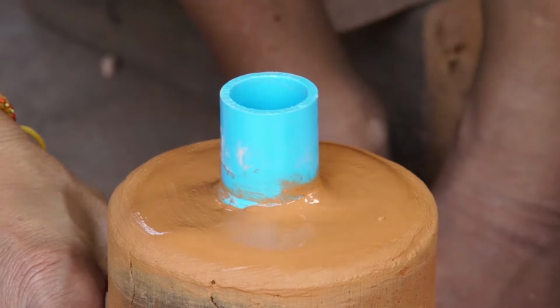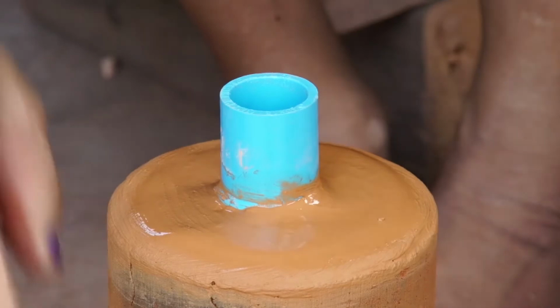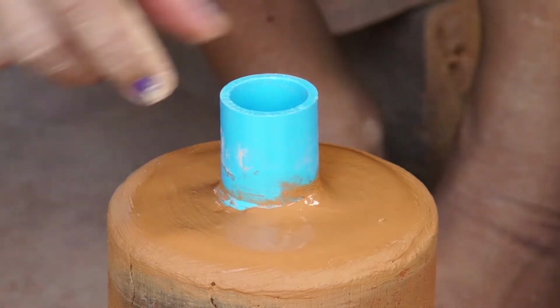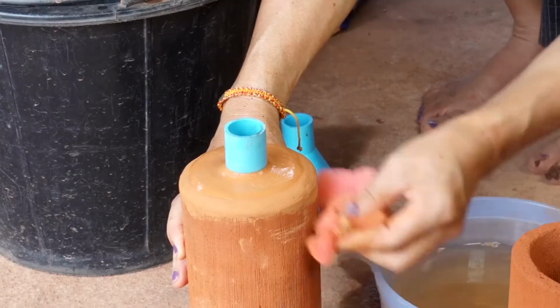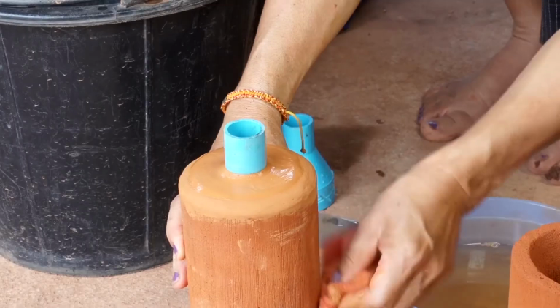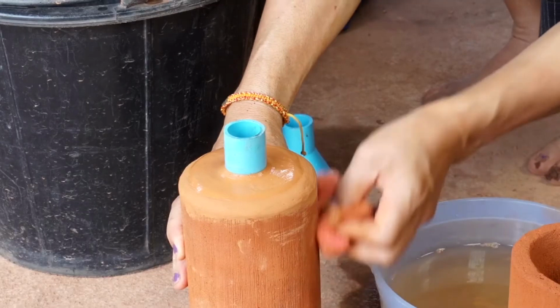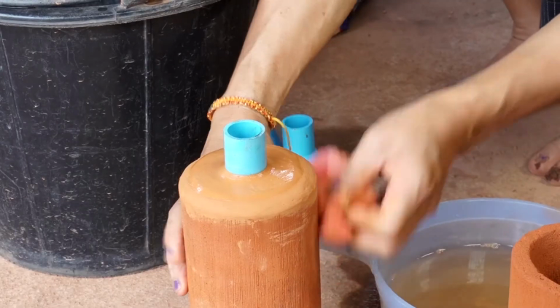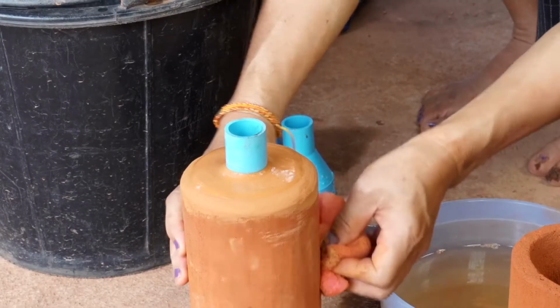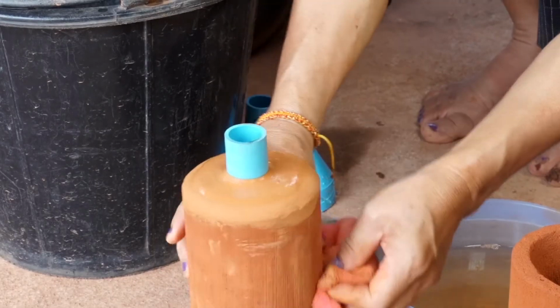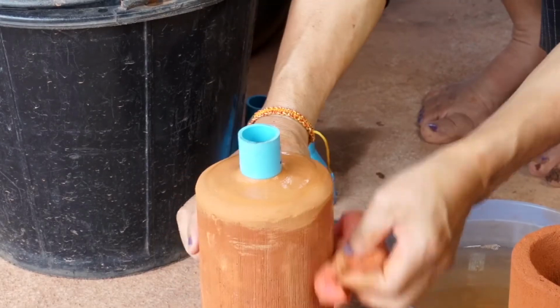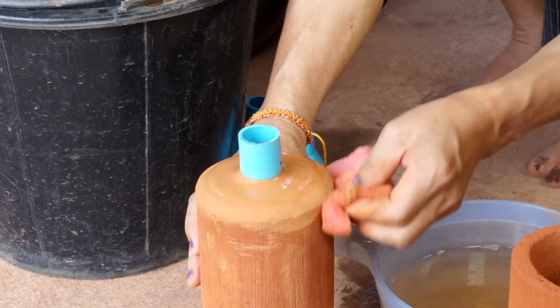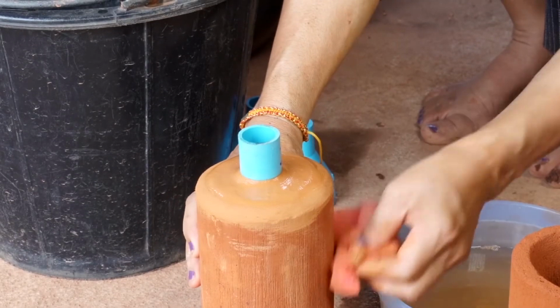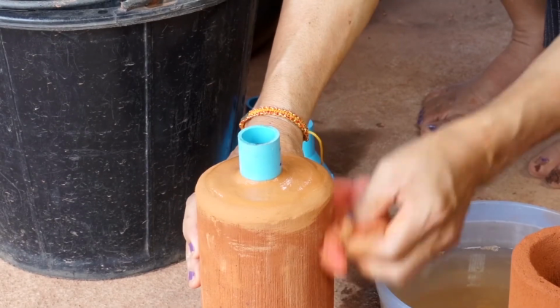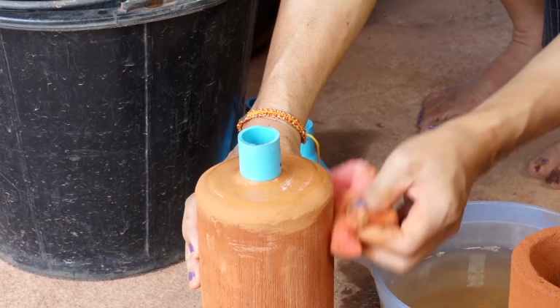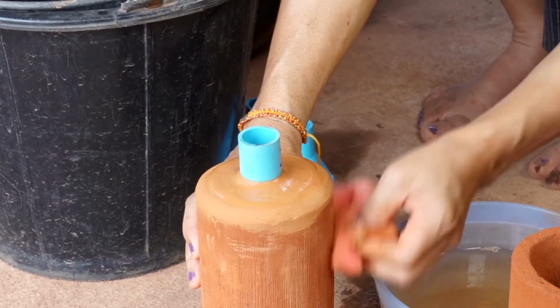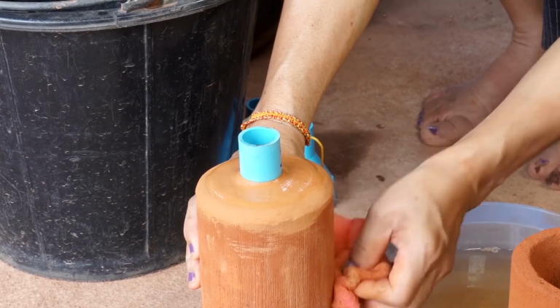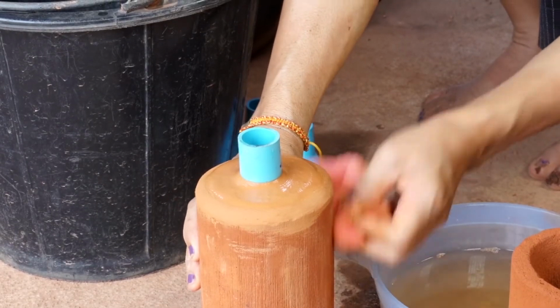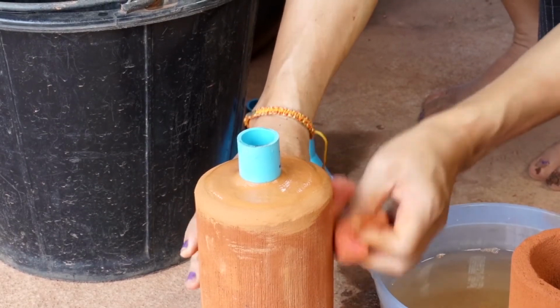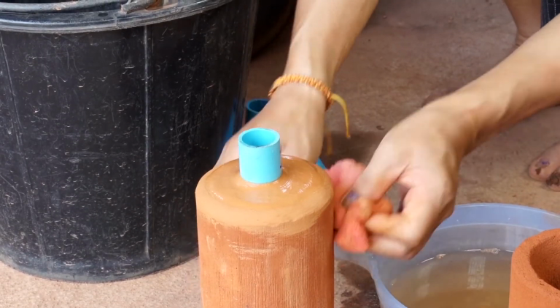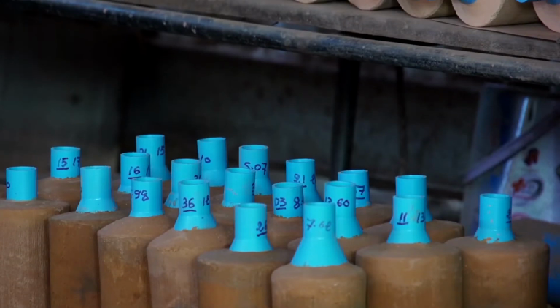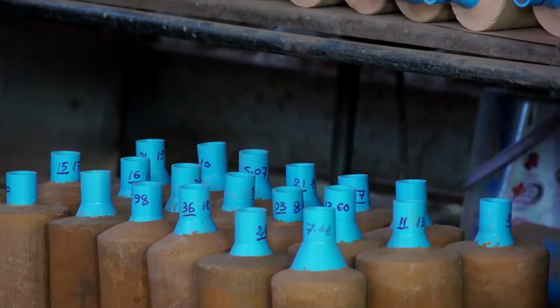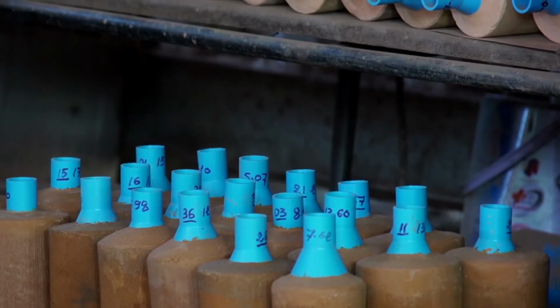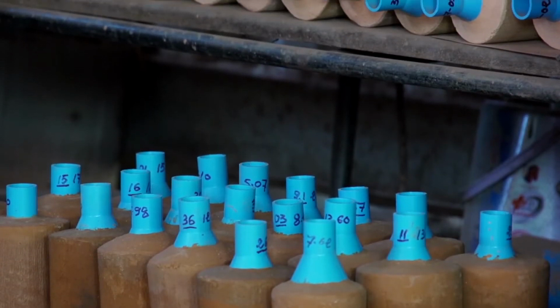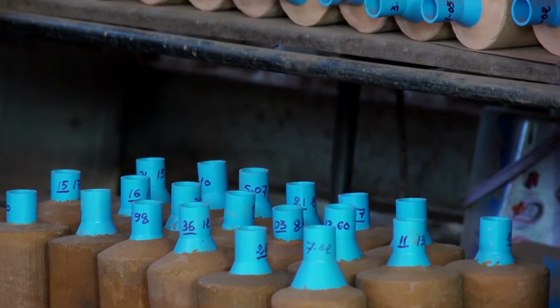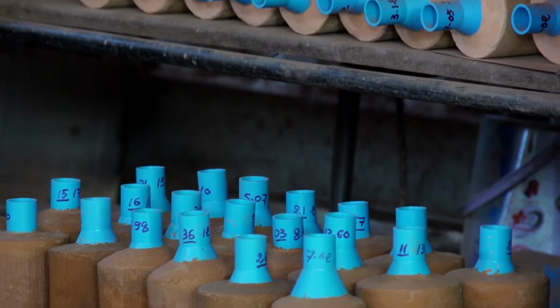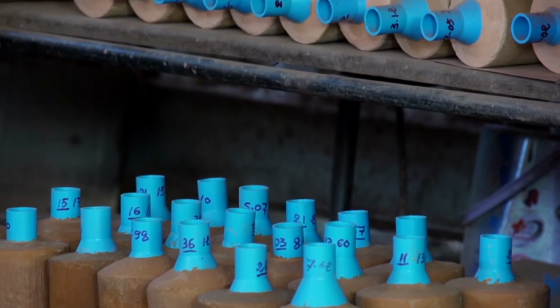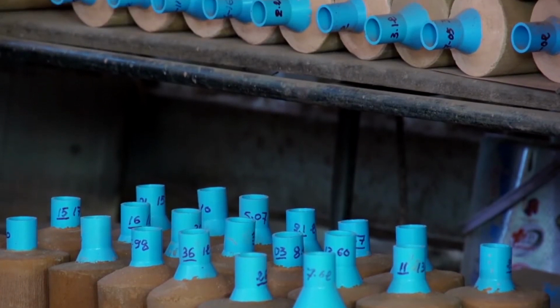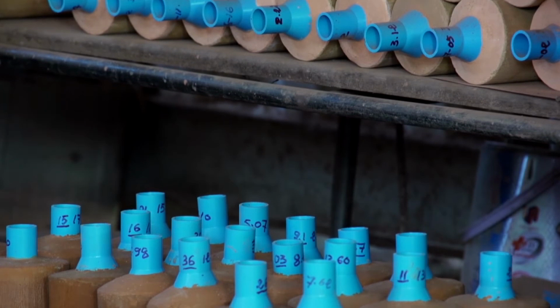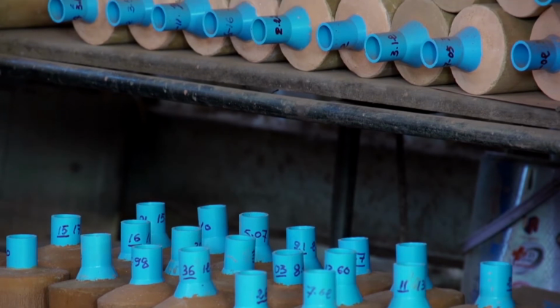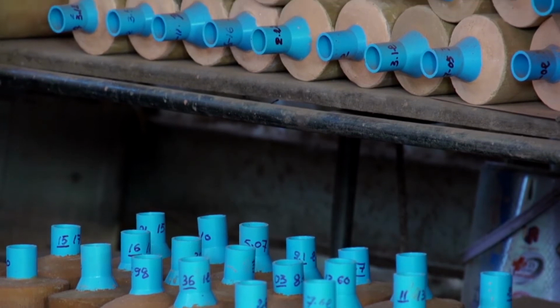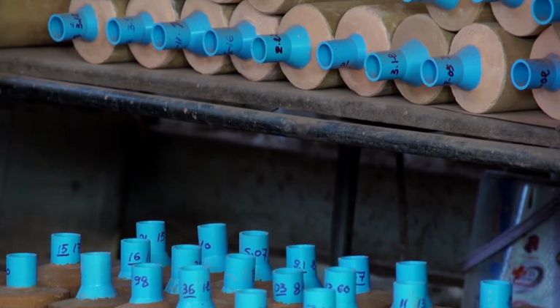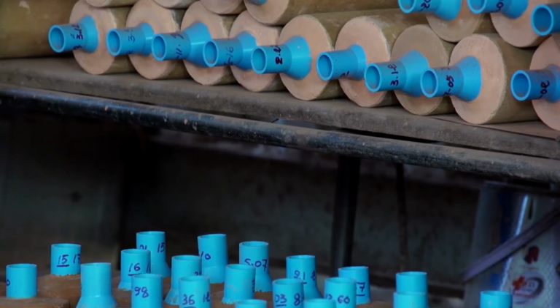Wipe off any remaining excess and prepare the filters for storage. They'll need a few days for the grout to cure.